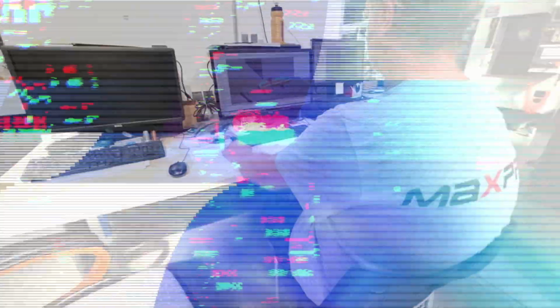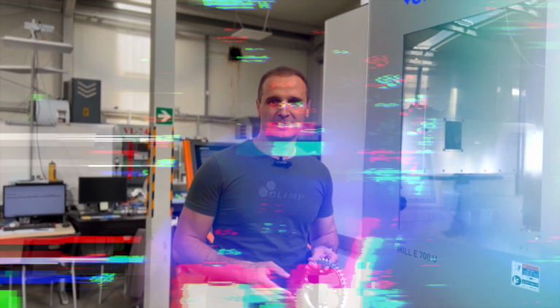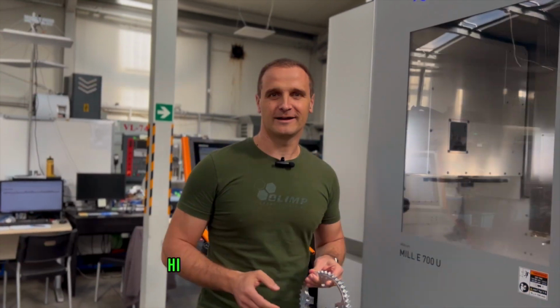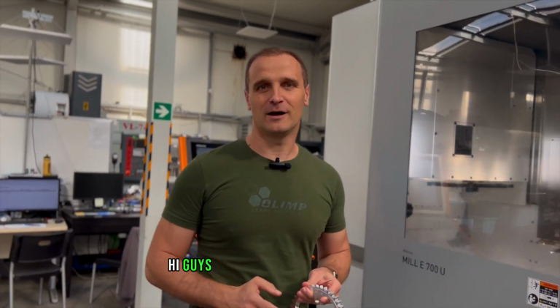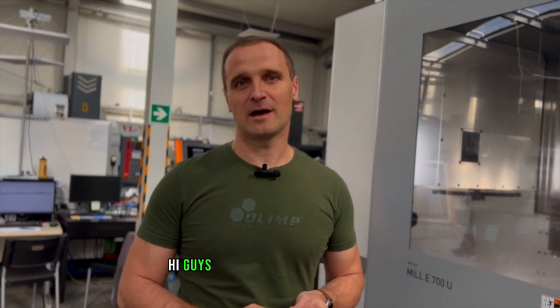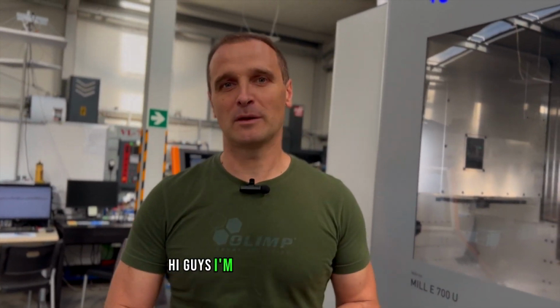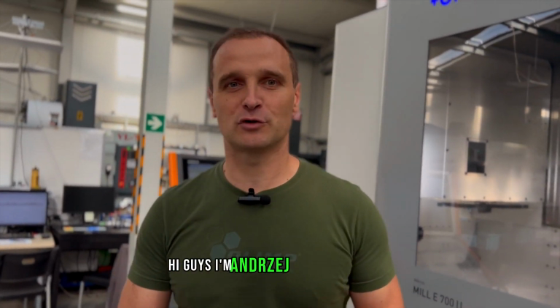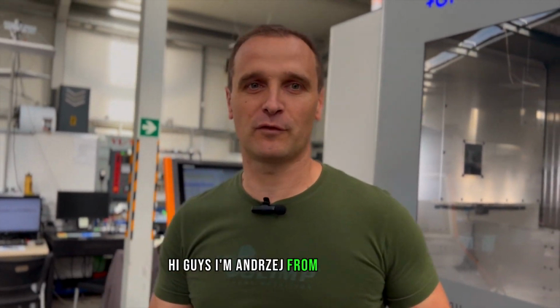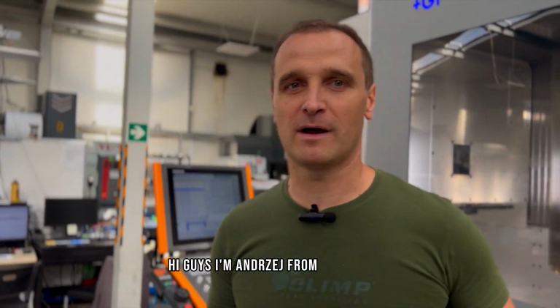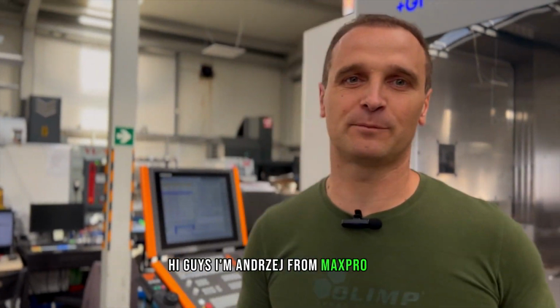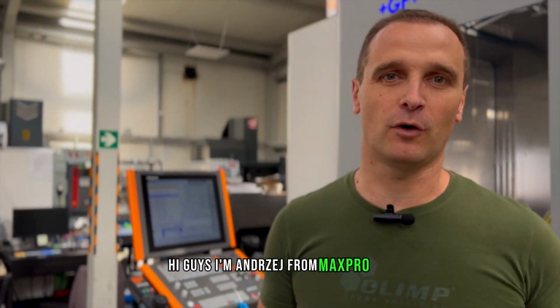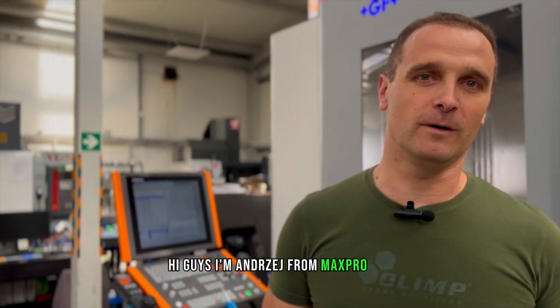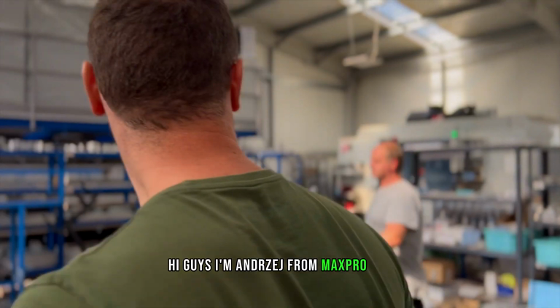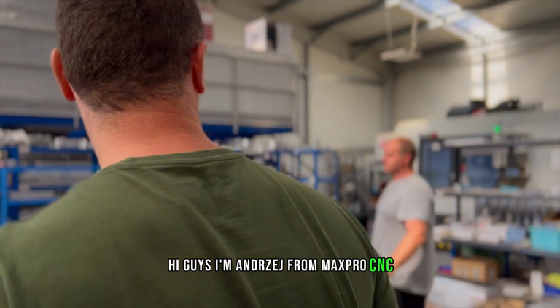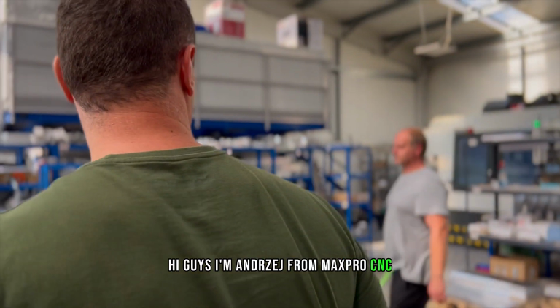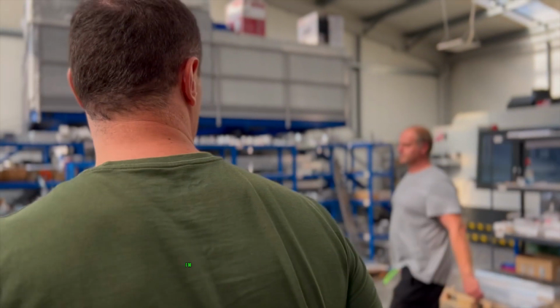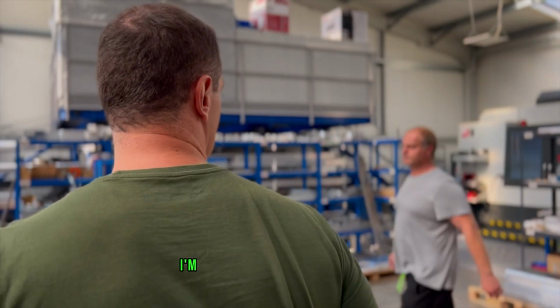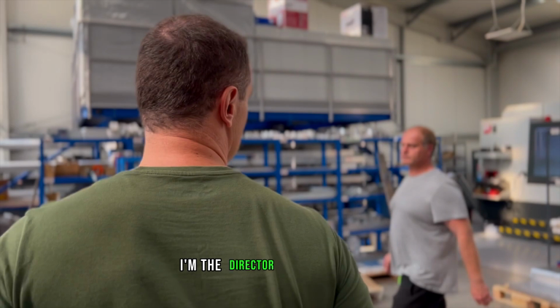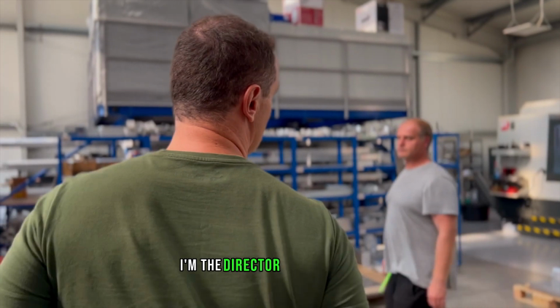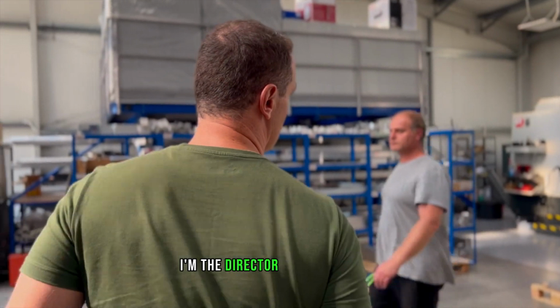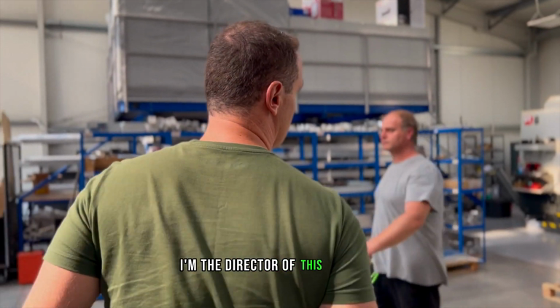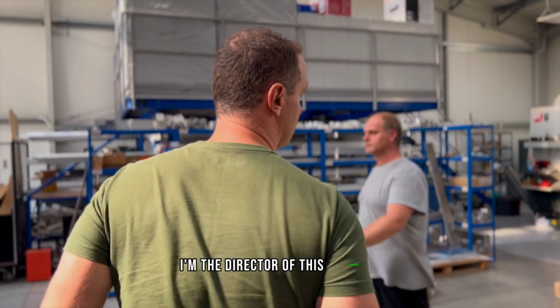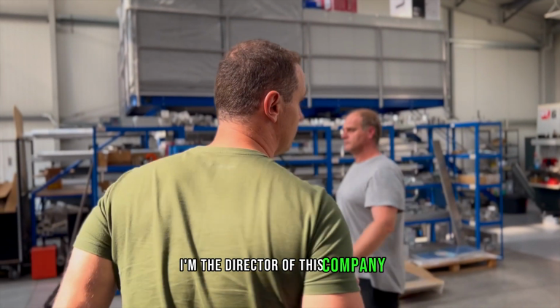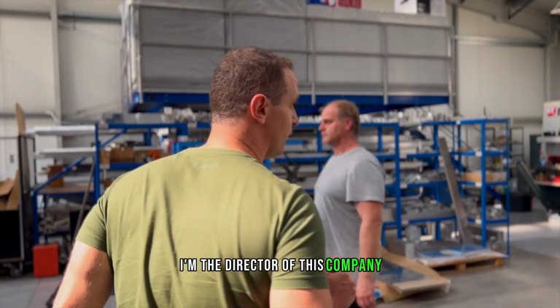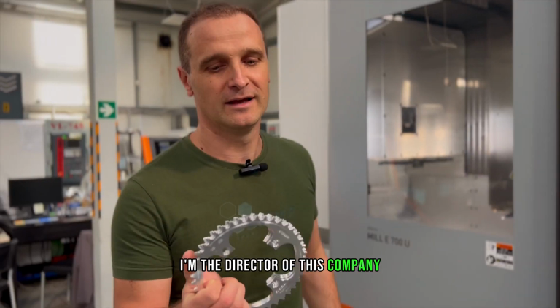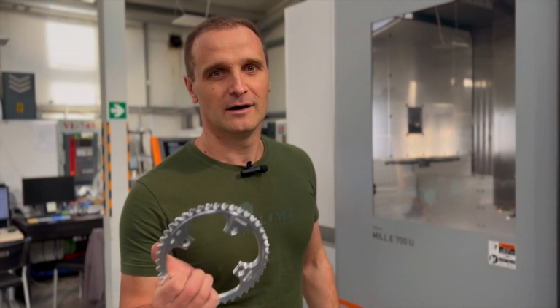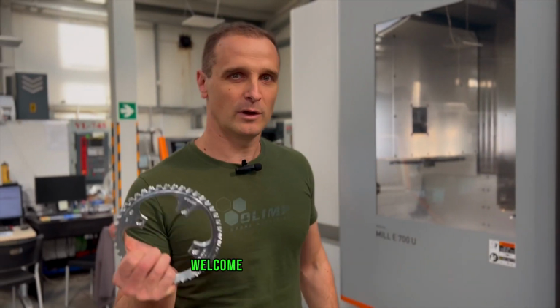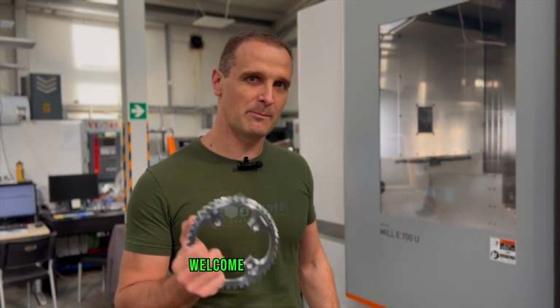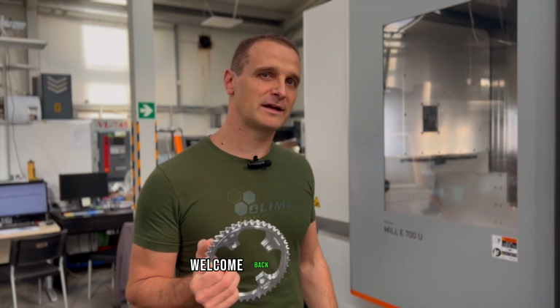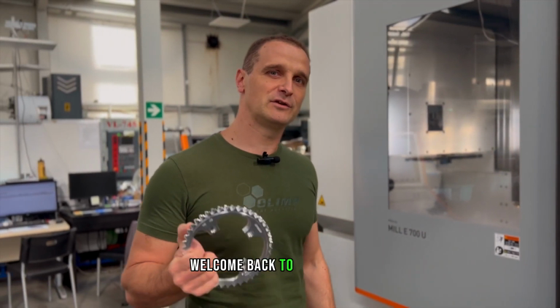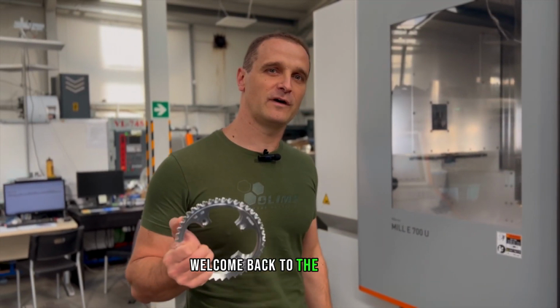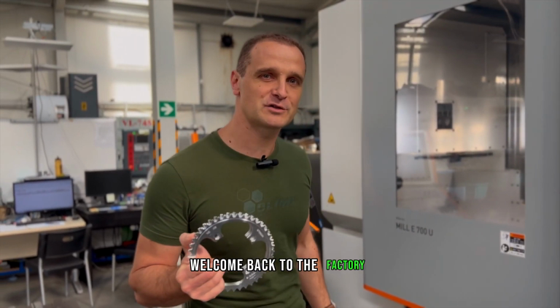Hi guys, I'm Andrew from LACPRO, I'm the director of this company. Welcome back to the factory.